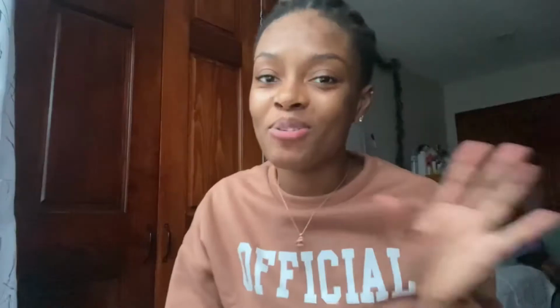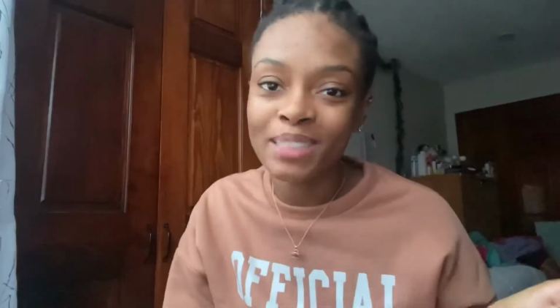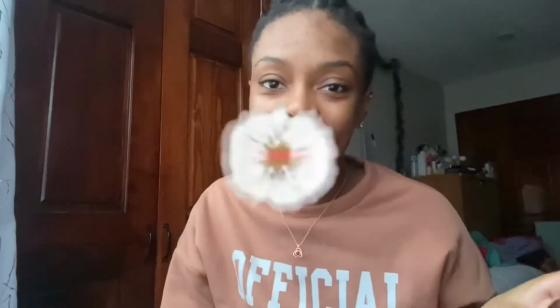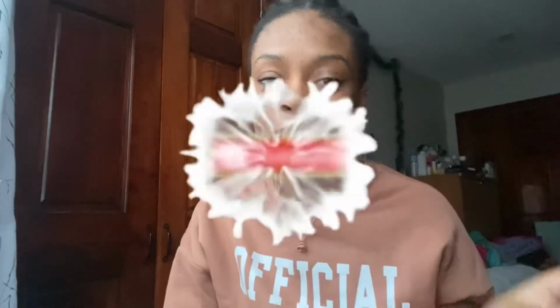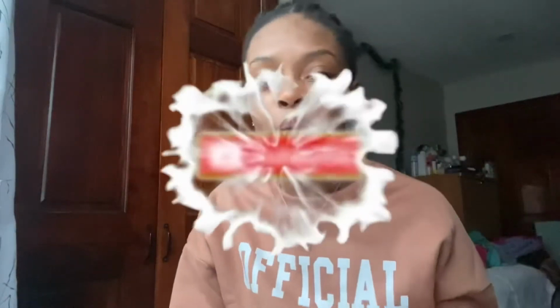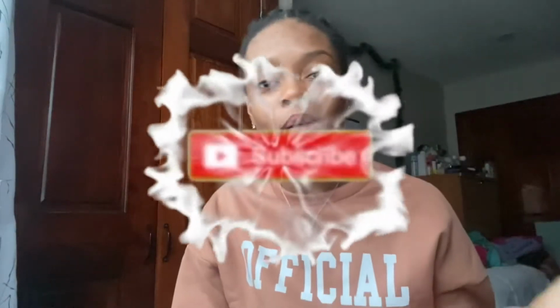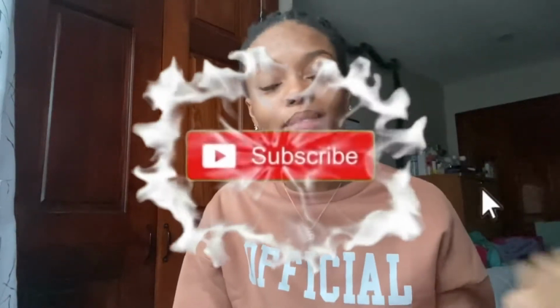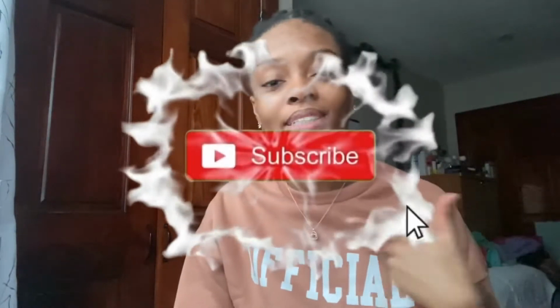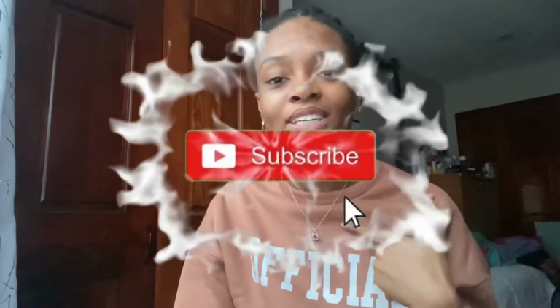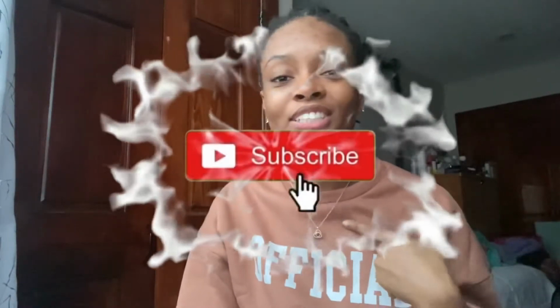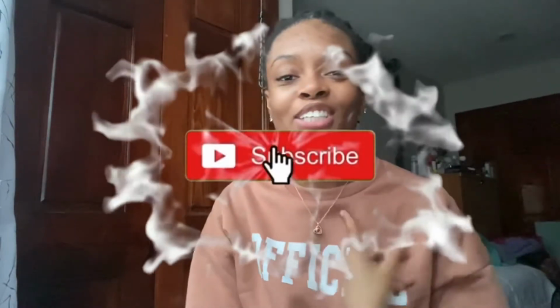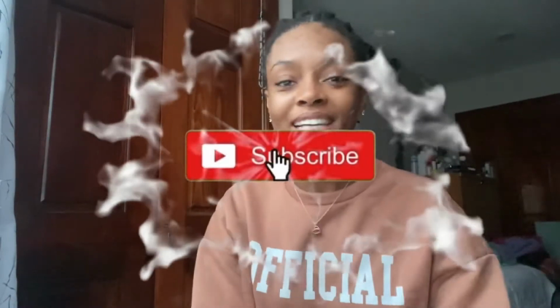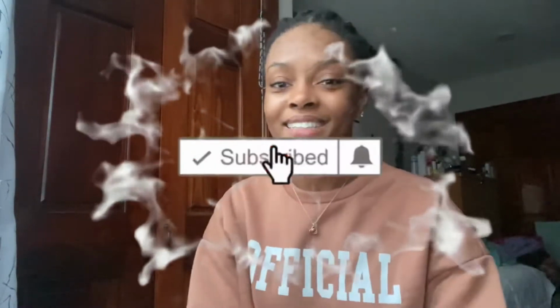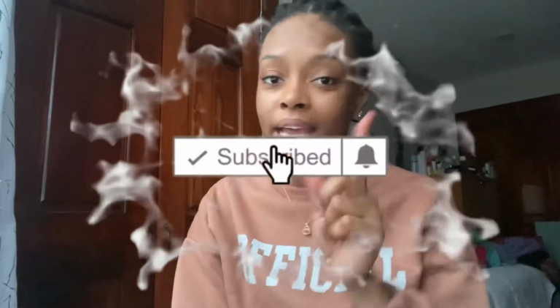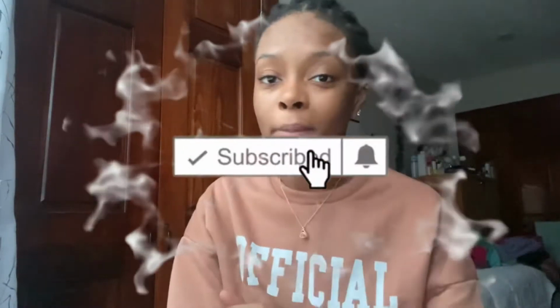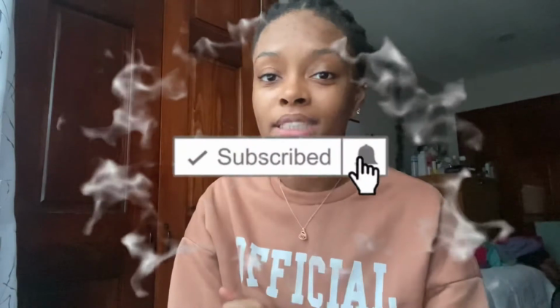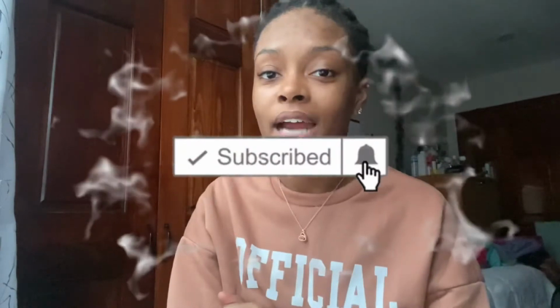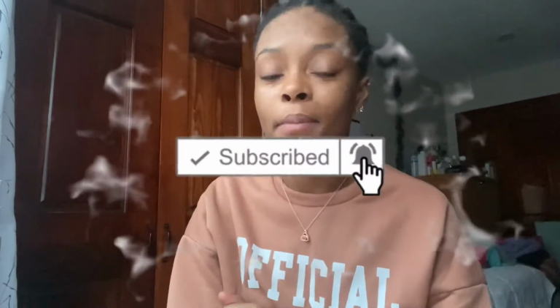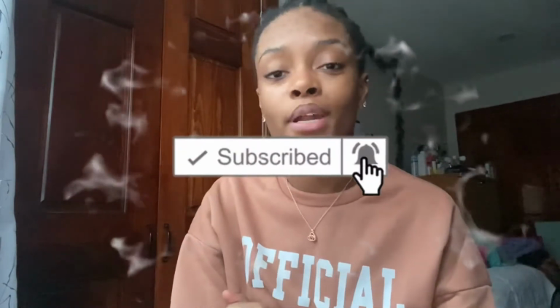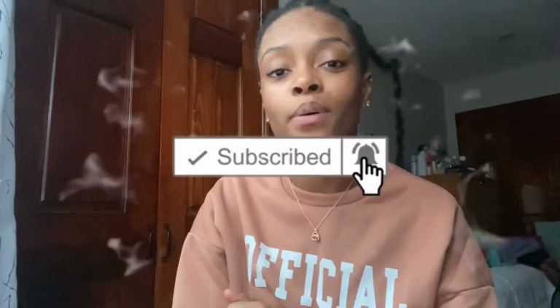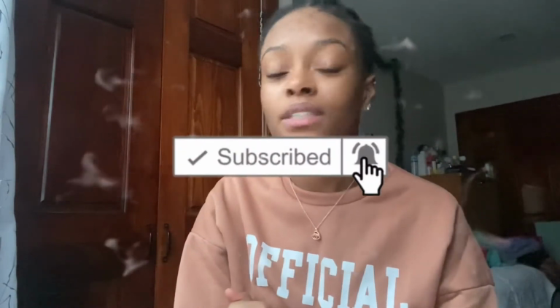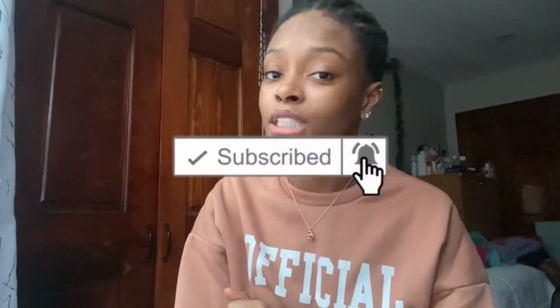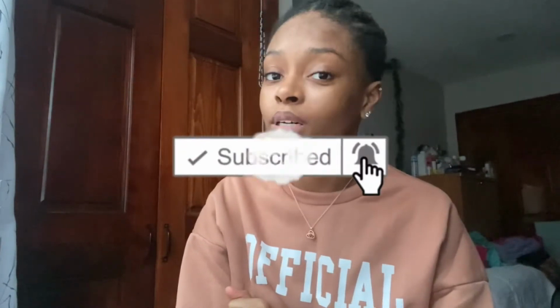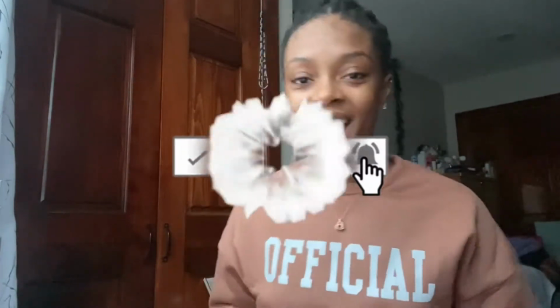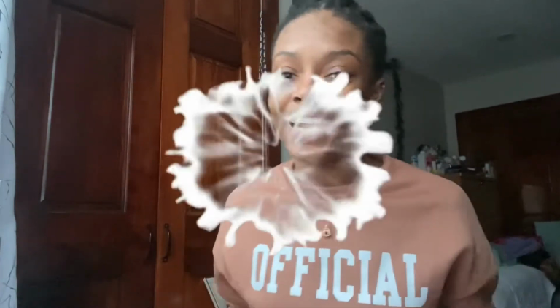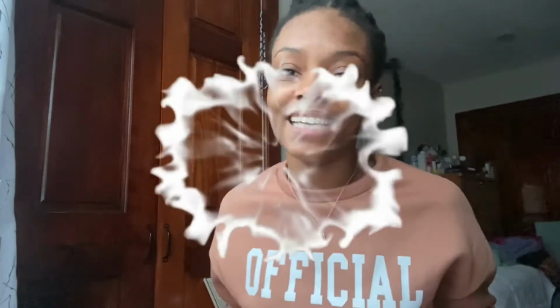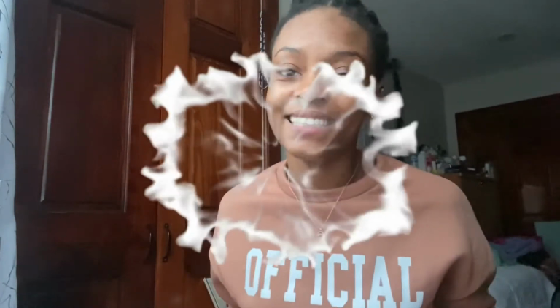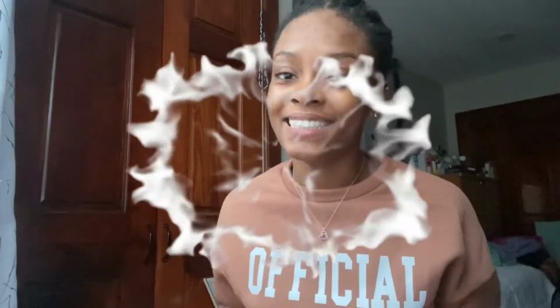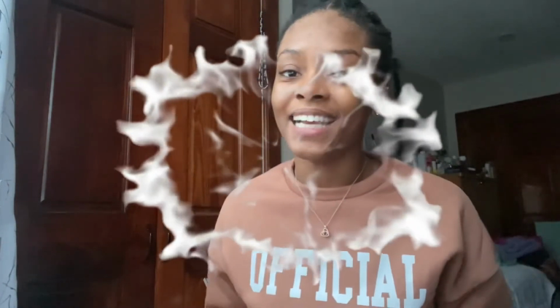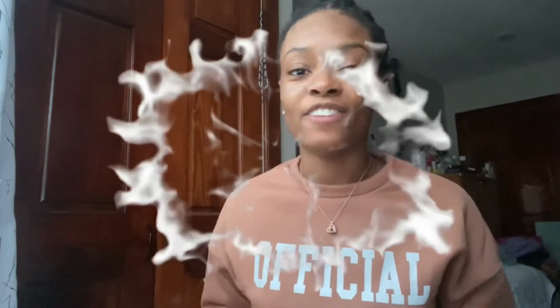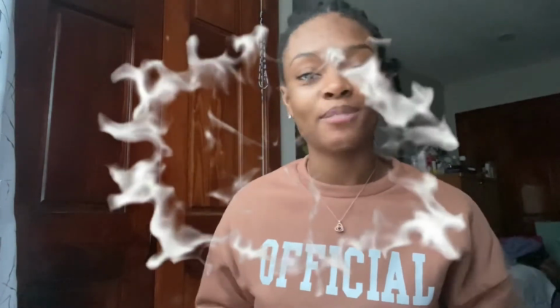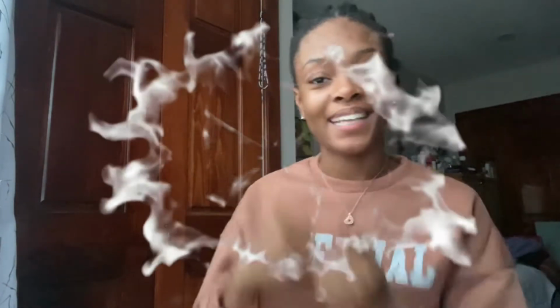What's up you guys, welcome back to my channel, it's your girl Jada. Like, comment and subscribe and put on that post notification bell. And as I can see, today's Vlogmas day.